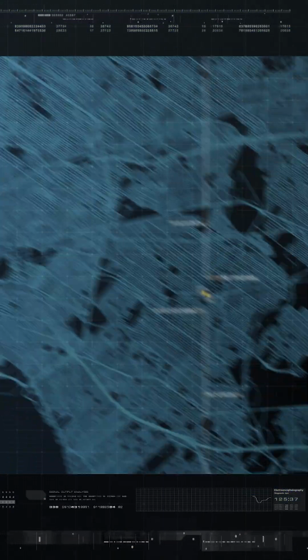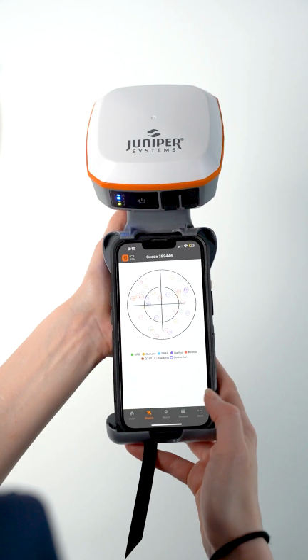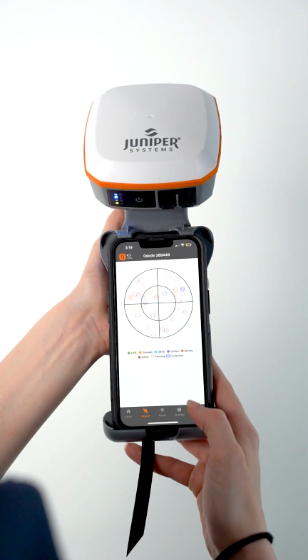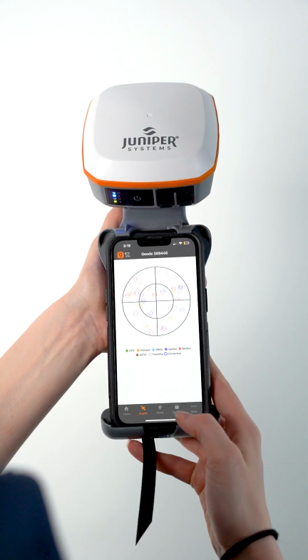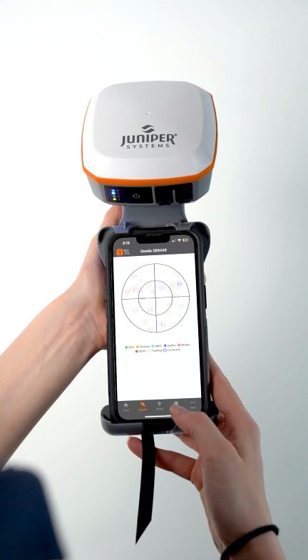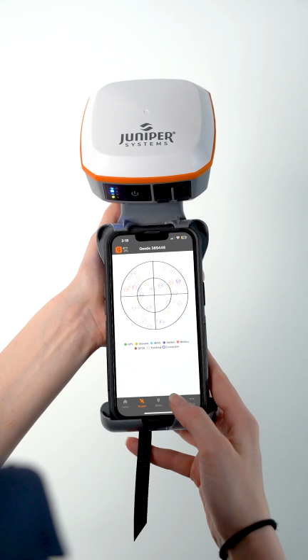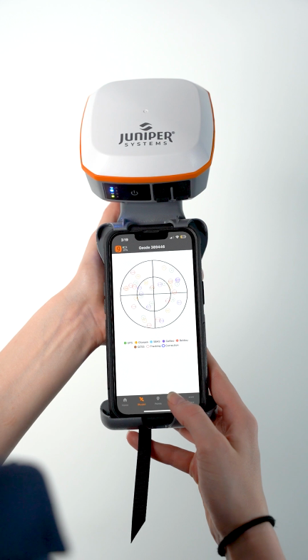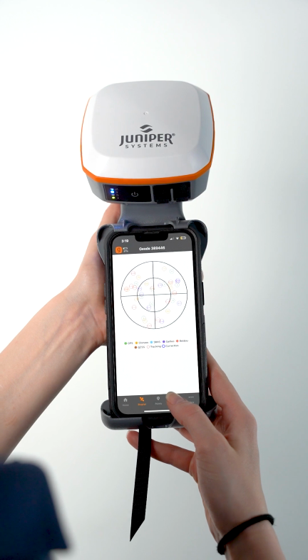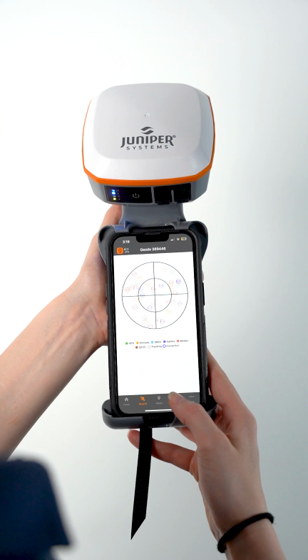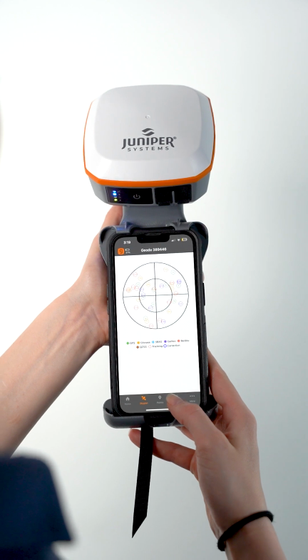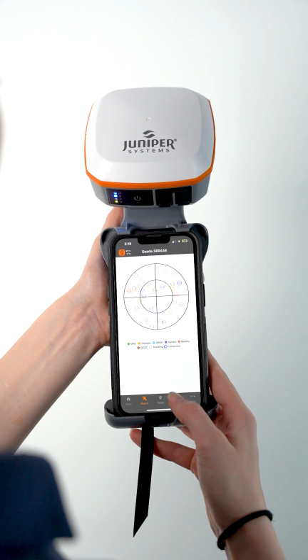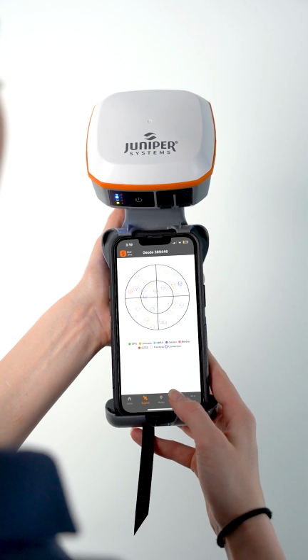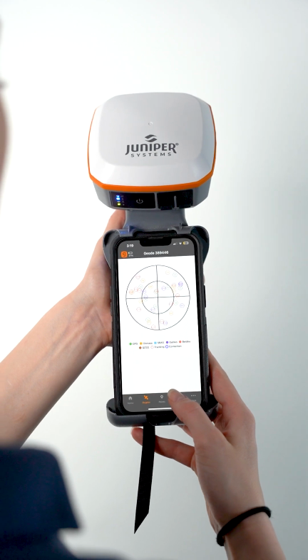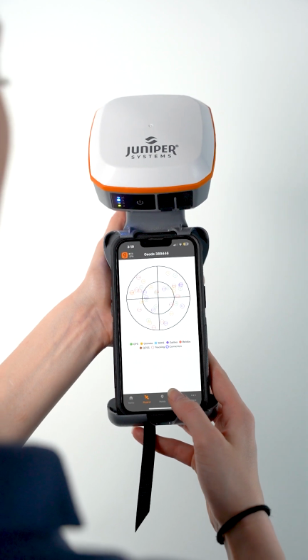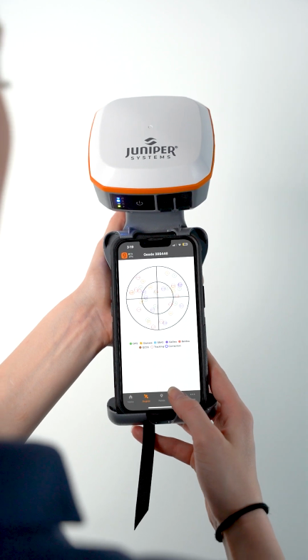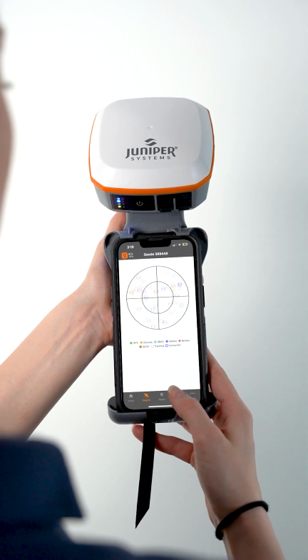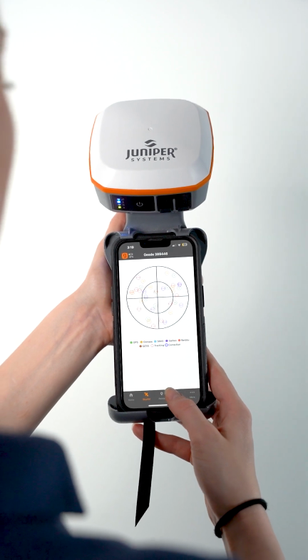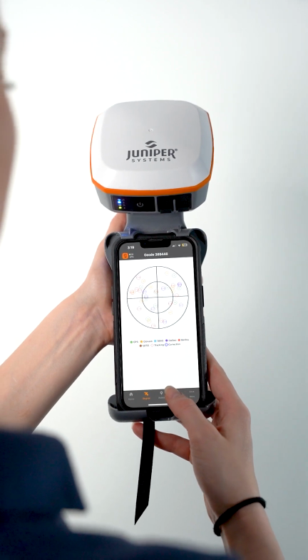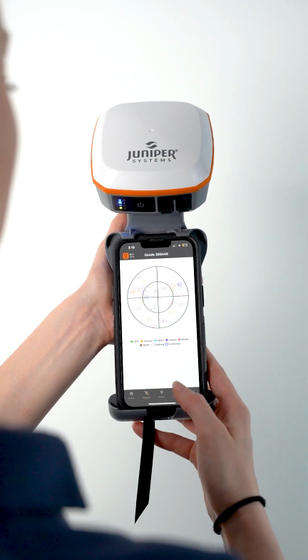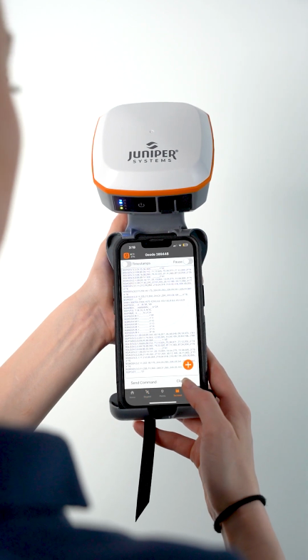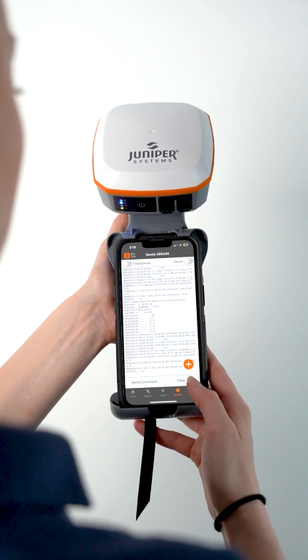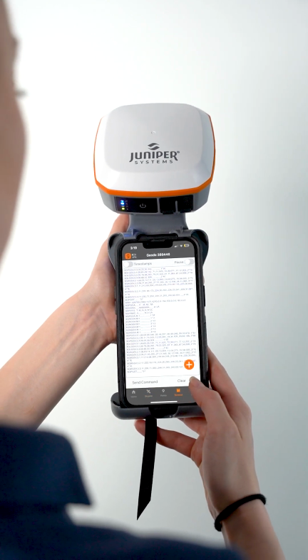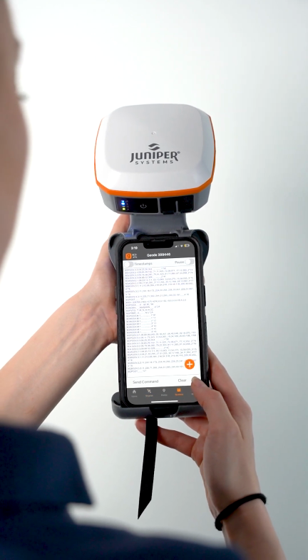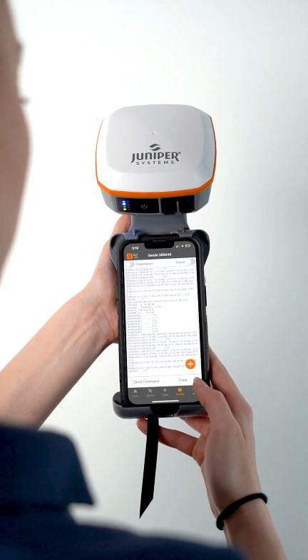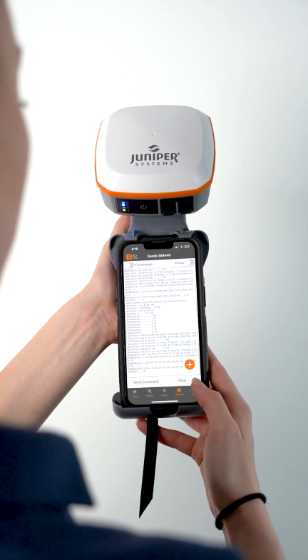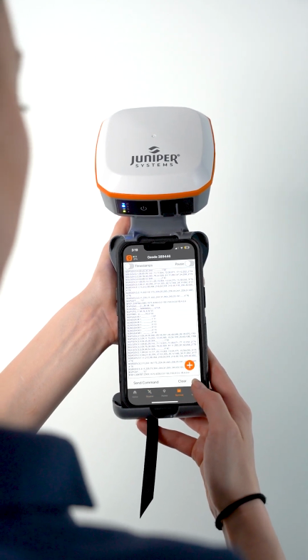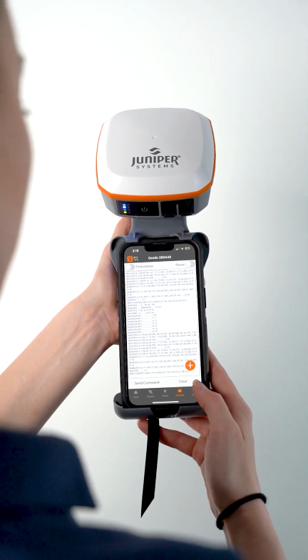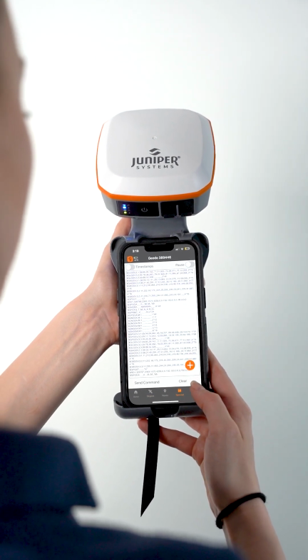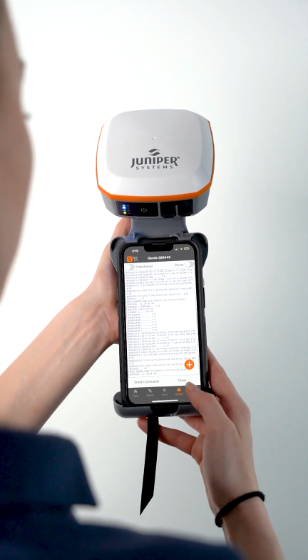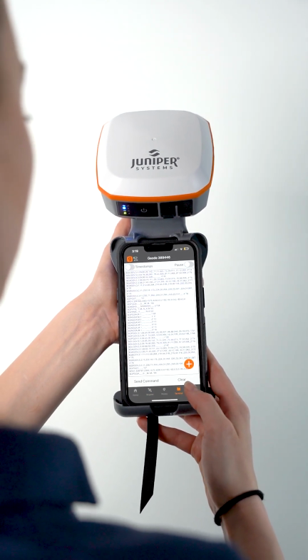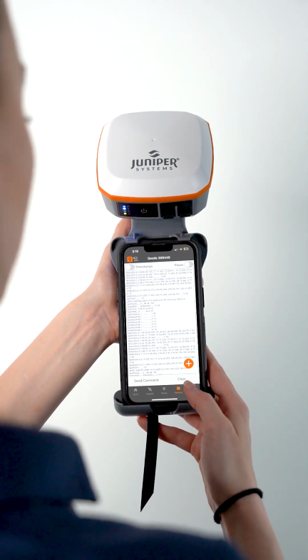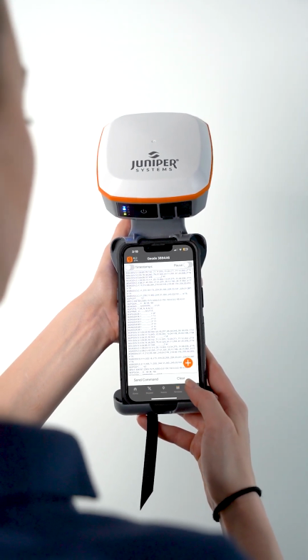The Geode can achieve sub-meter, sub-foot, decimeter, and centimeter accuracy, and it can receive RTK corrections.